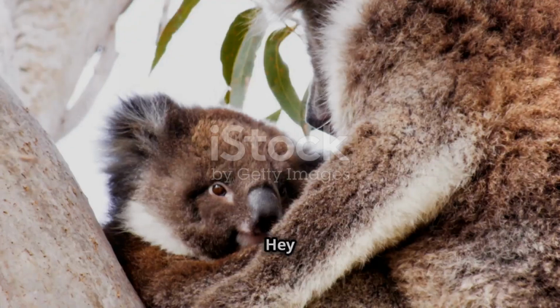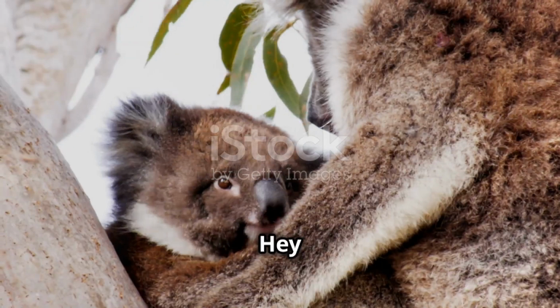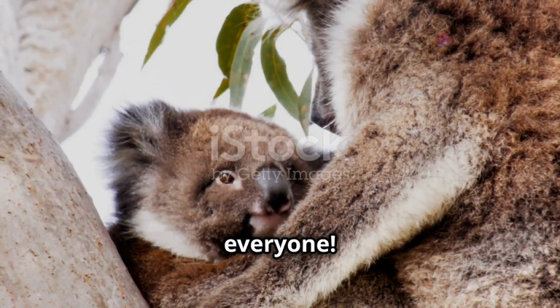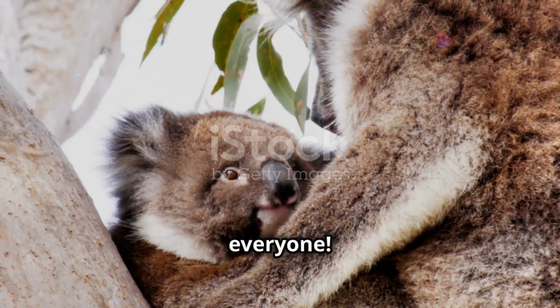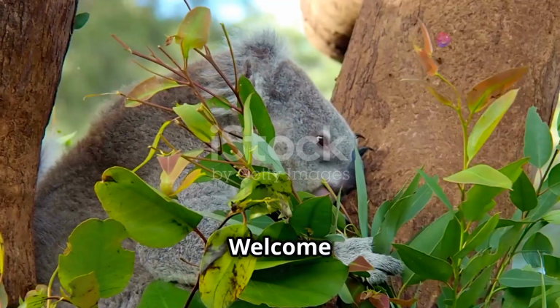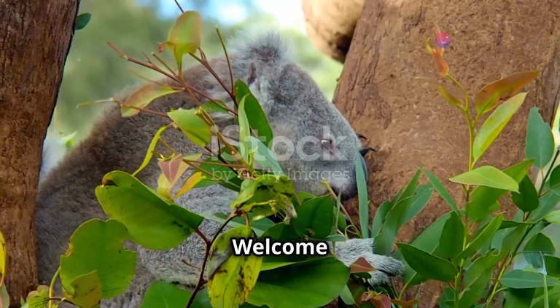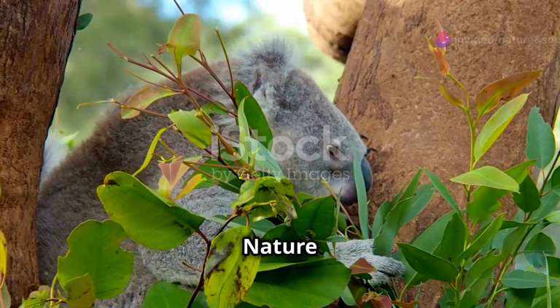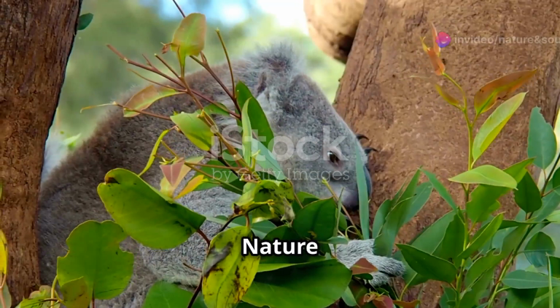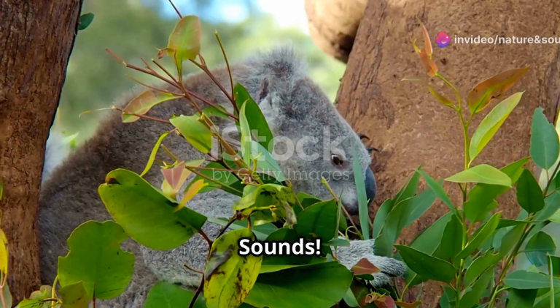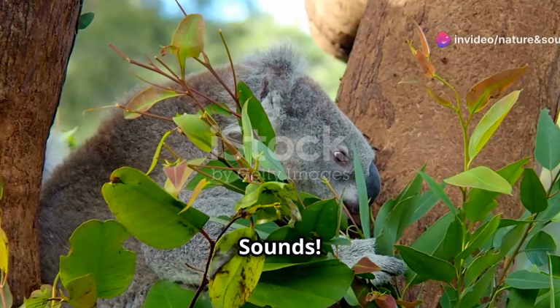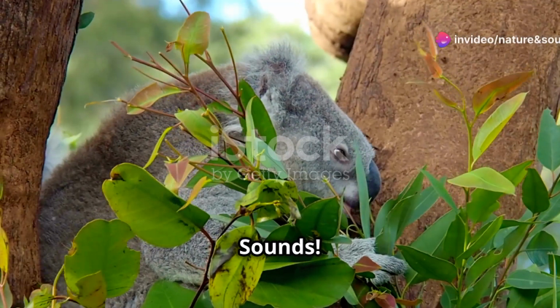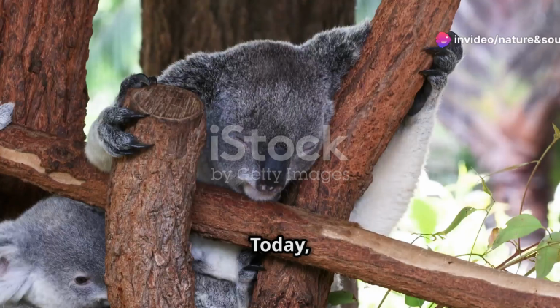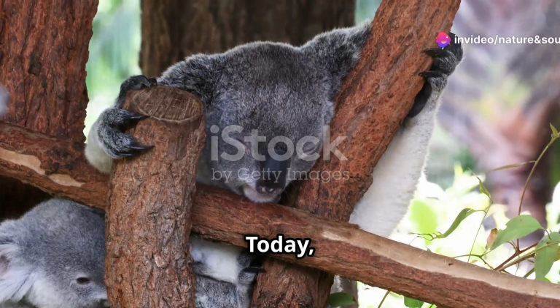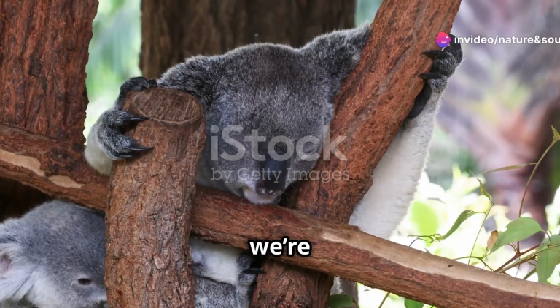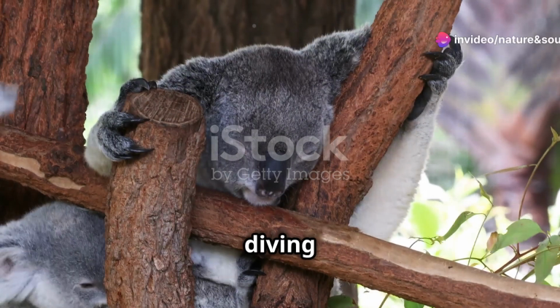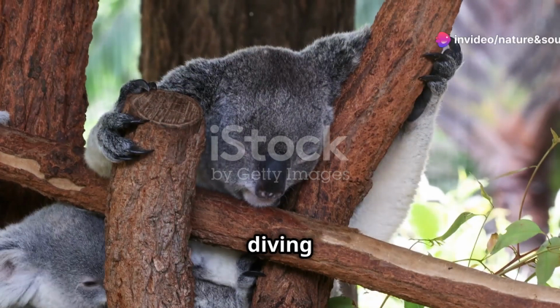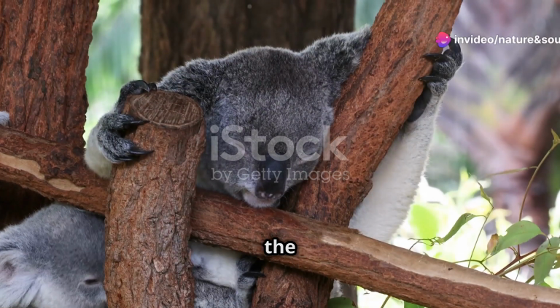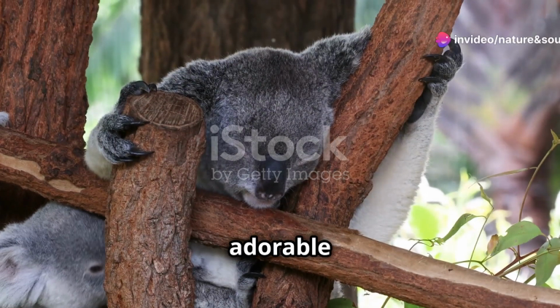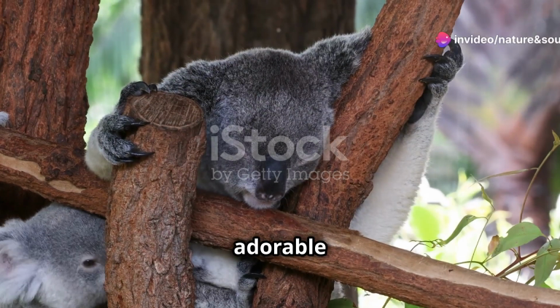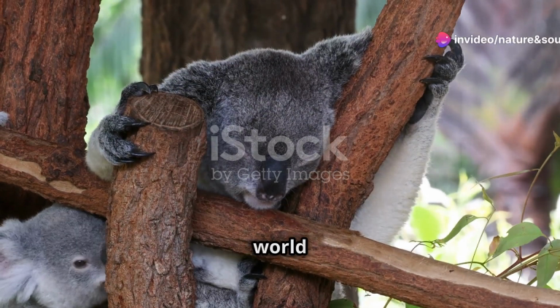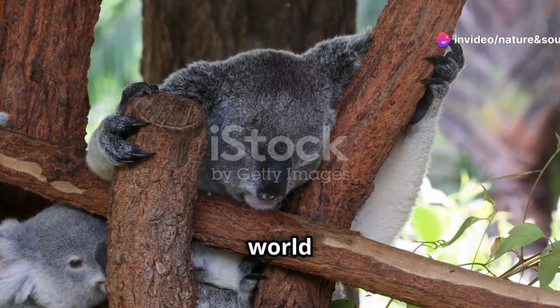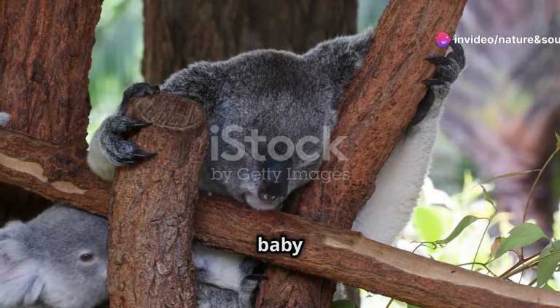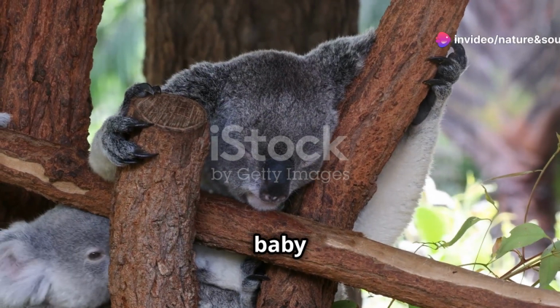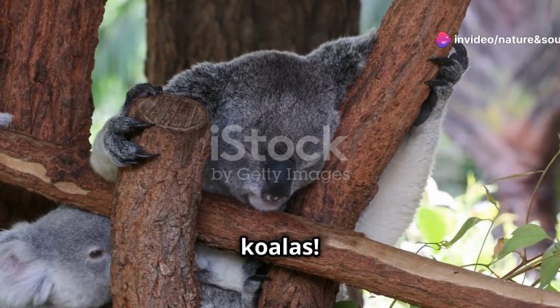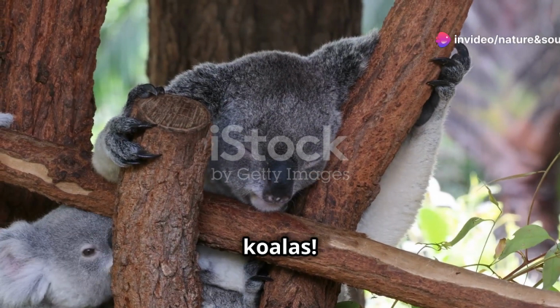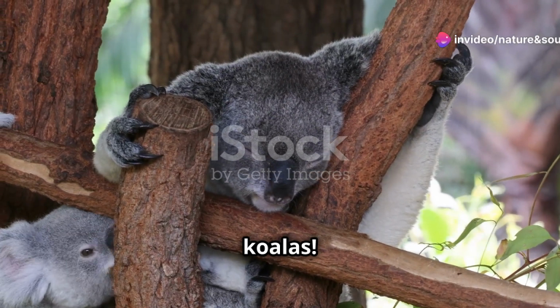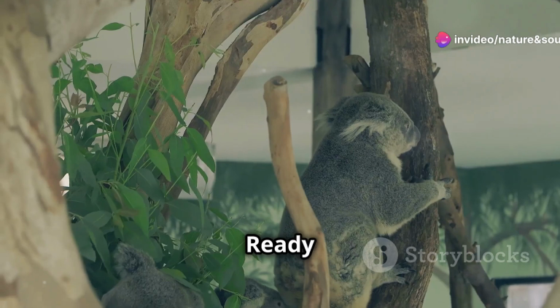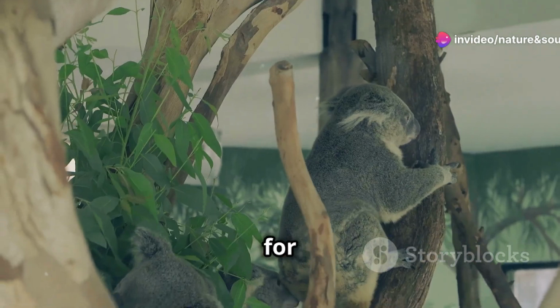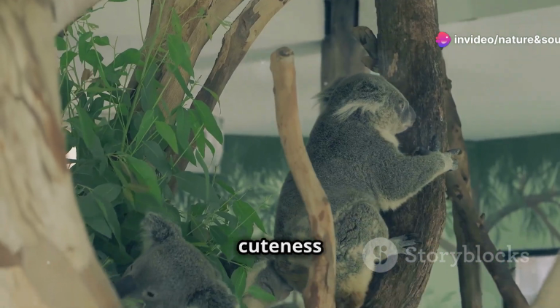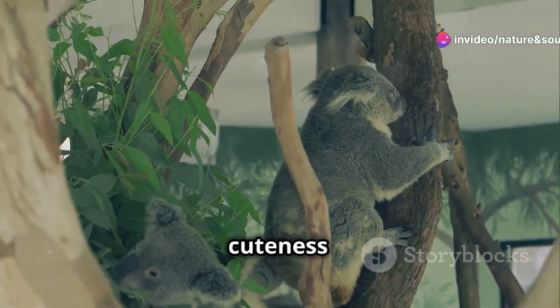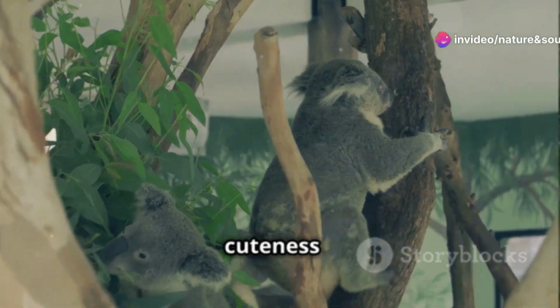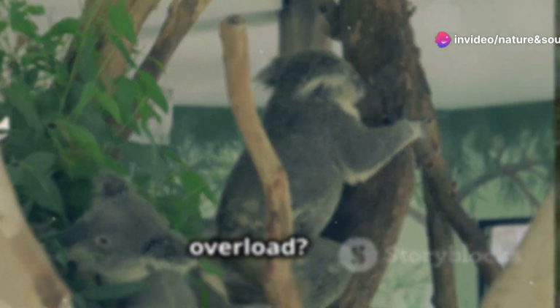Hey everyone, welcome to Nature and Sounds. Today we're diving into the adorable world of baby koalas. Ready for some cuteness overload?